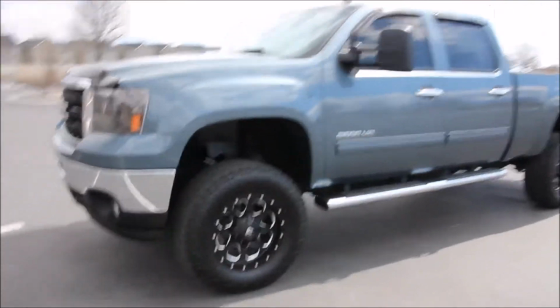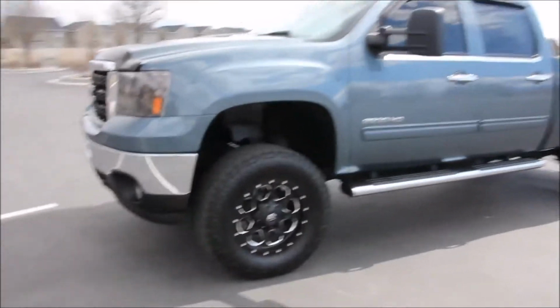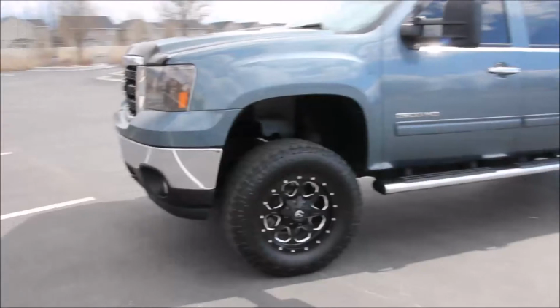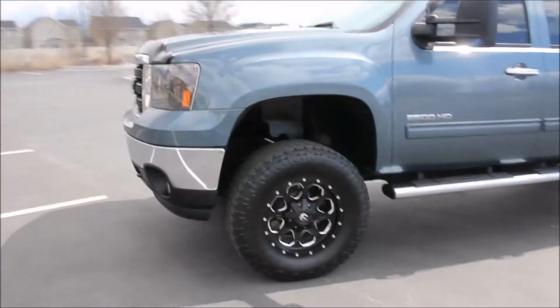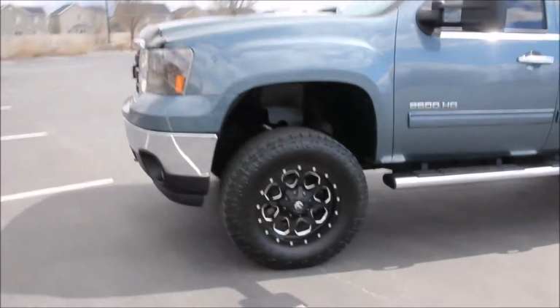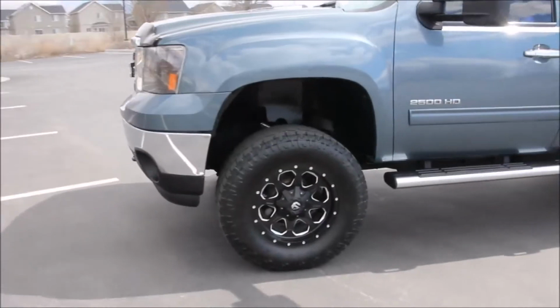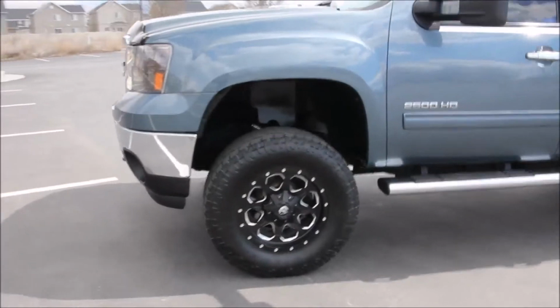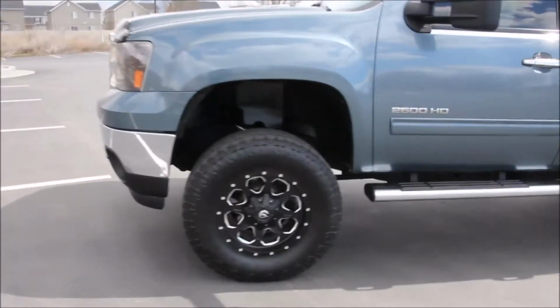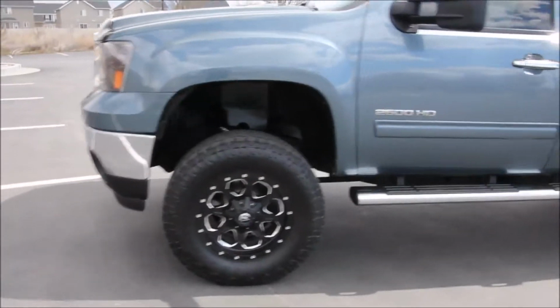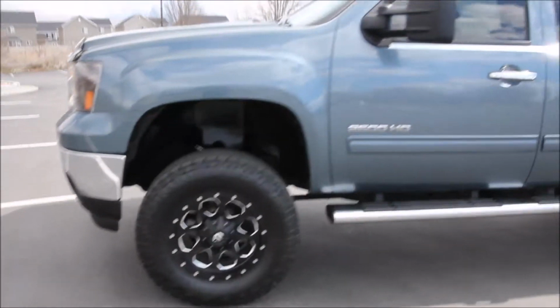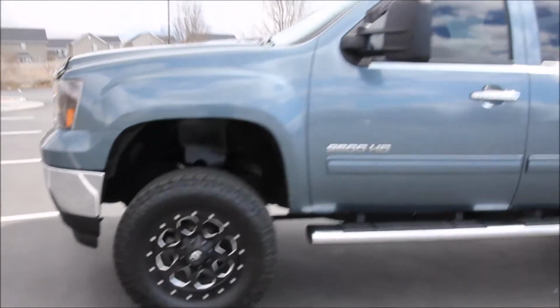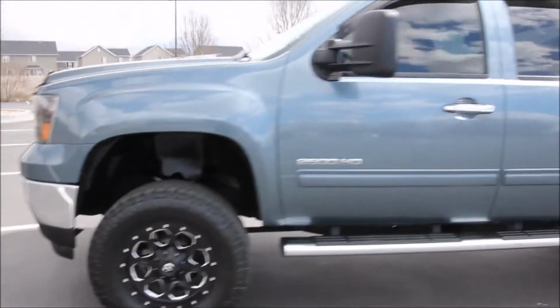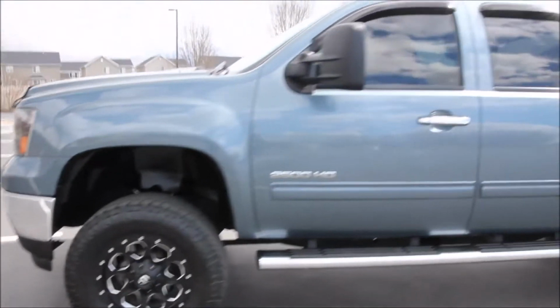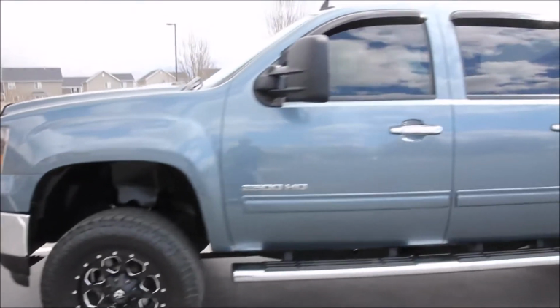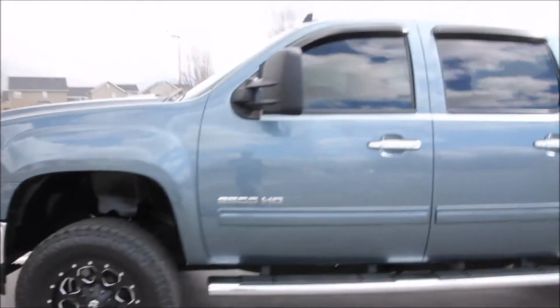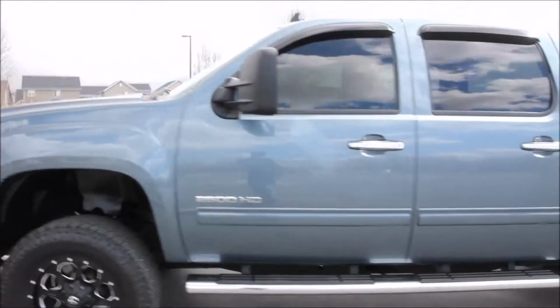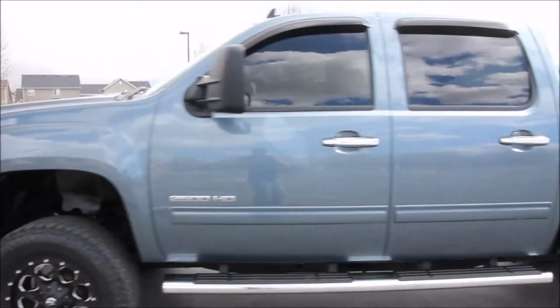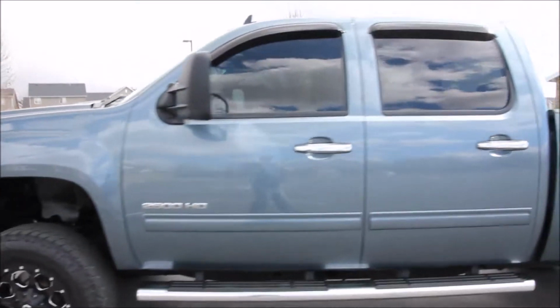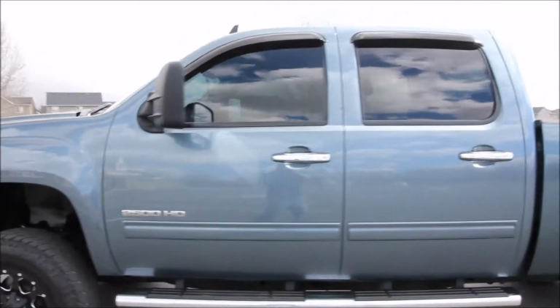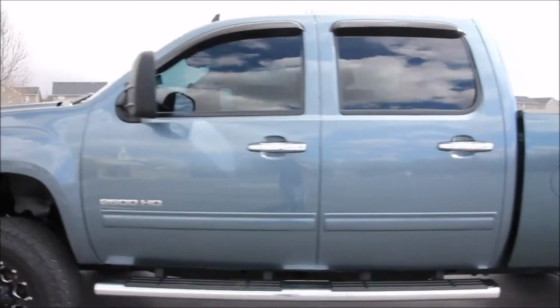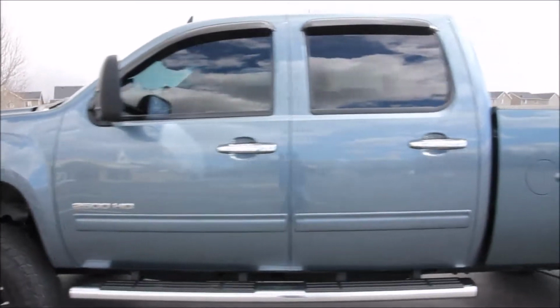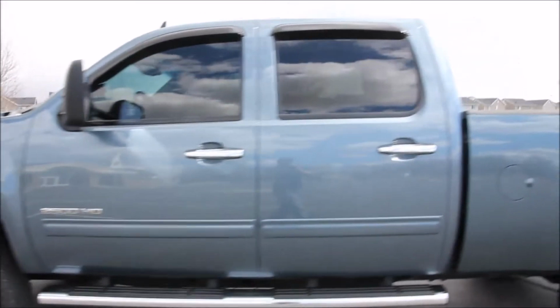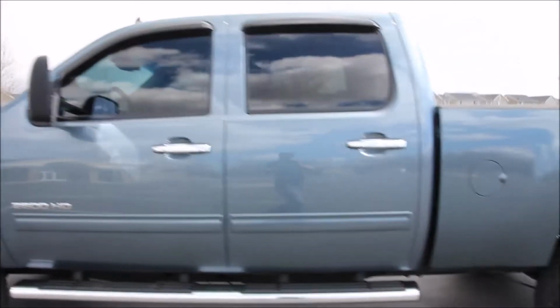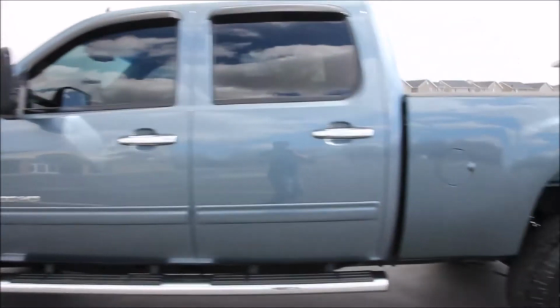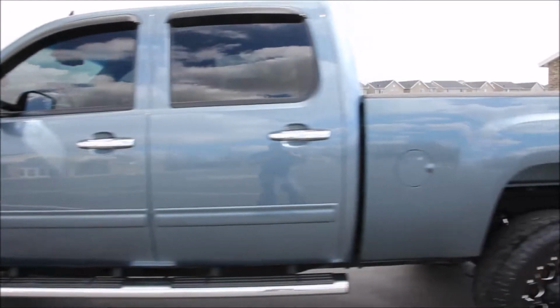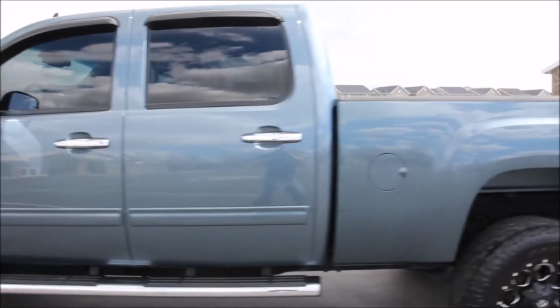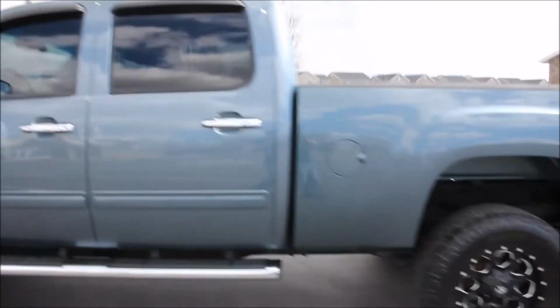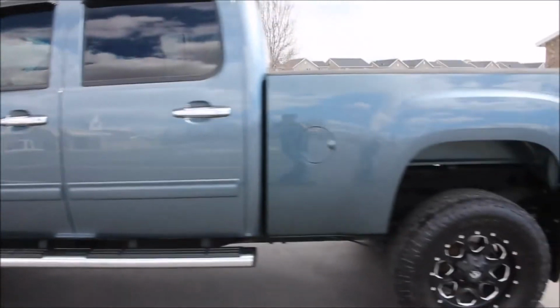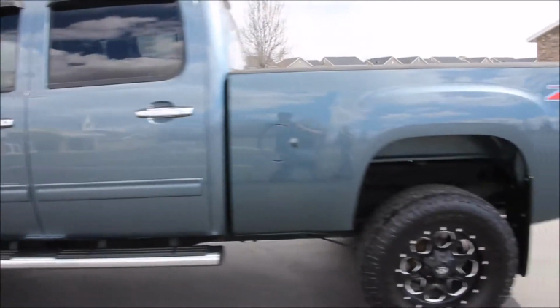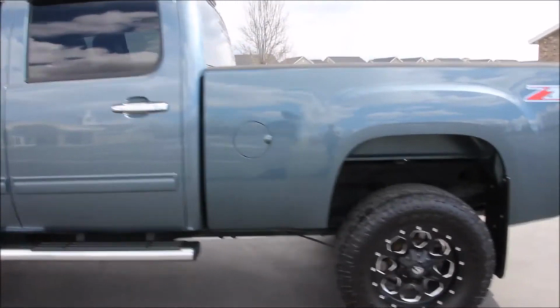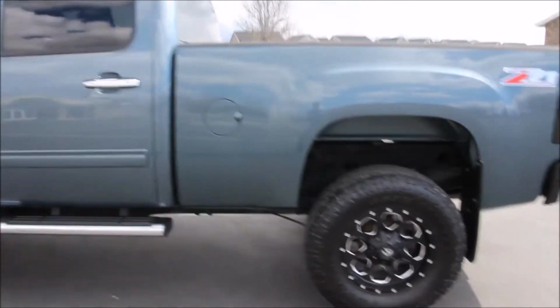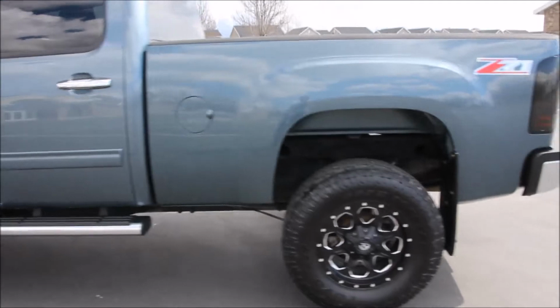The truck is a Carfax certified pickup that has been very well kept, has a clean and clear title, and the truck is a non-smoker.